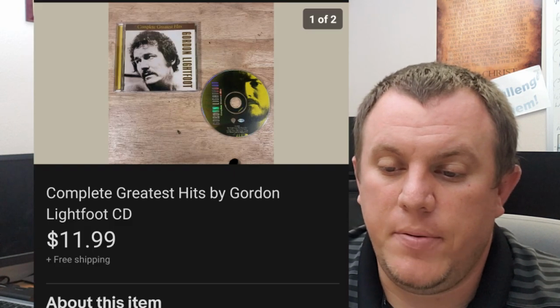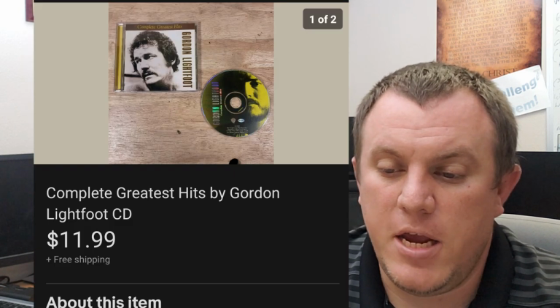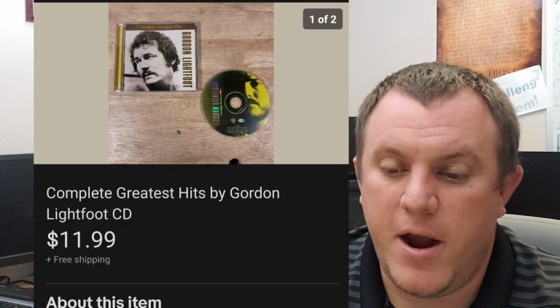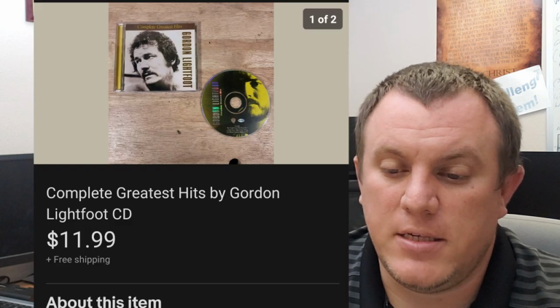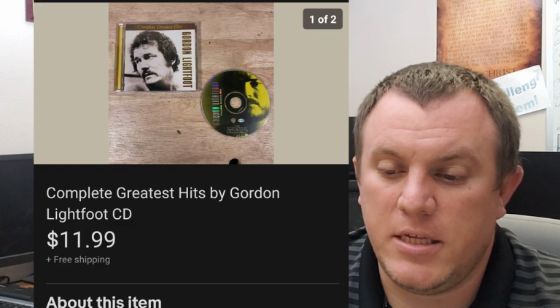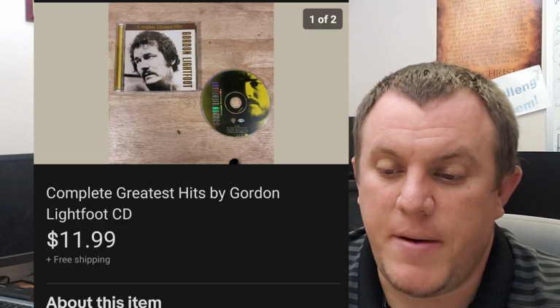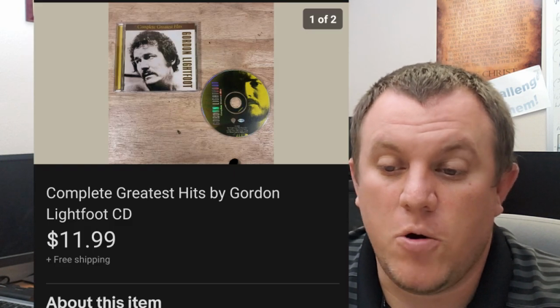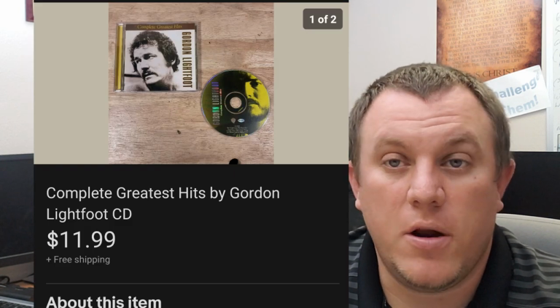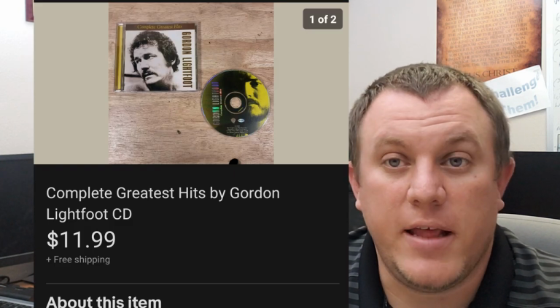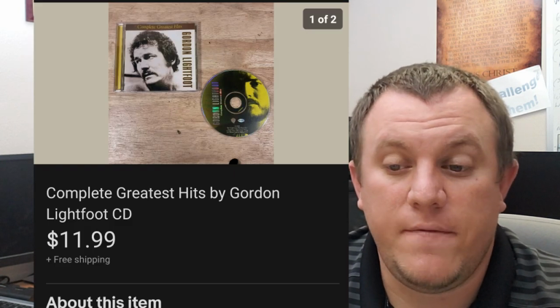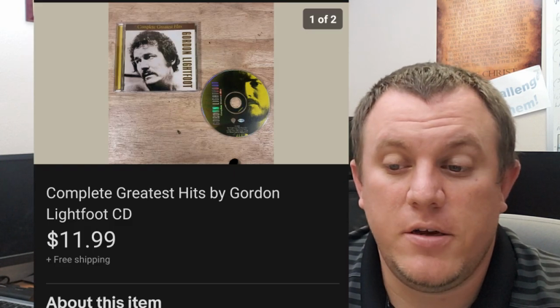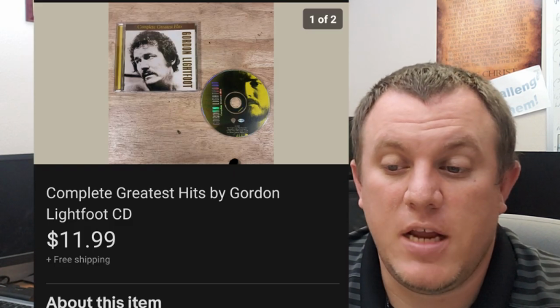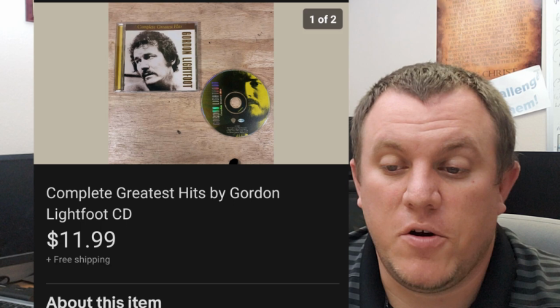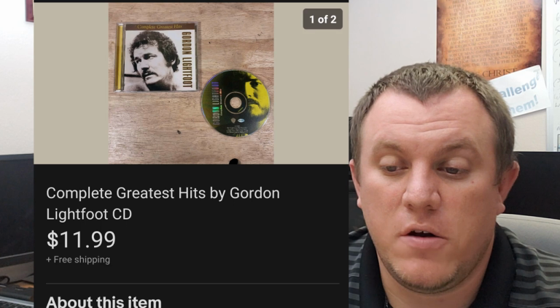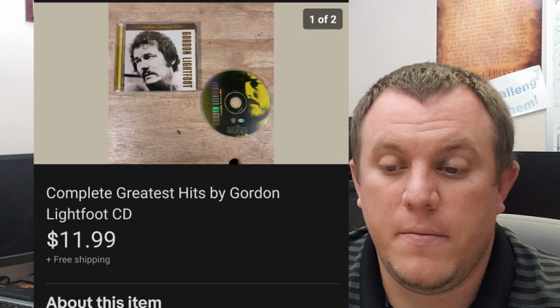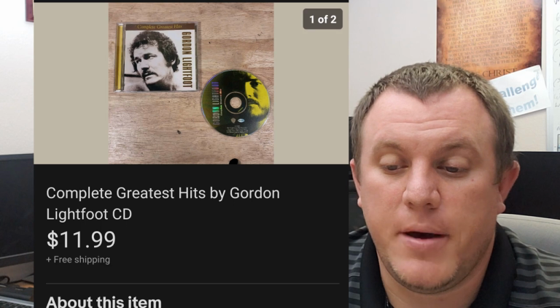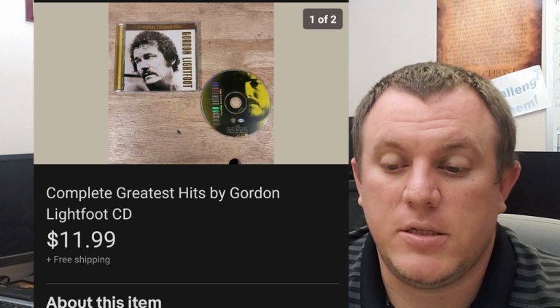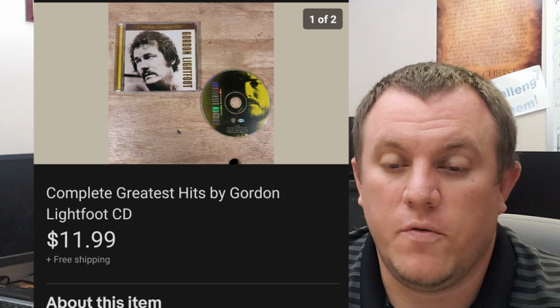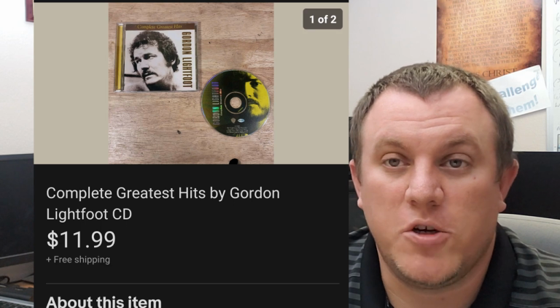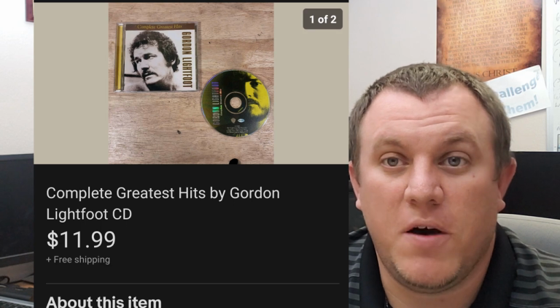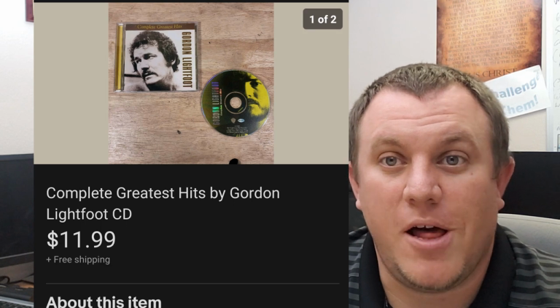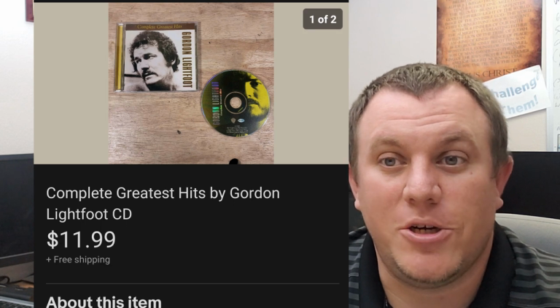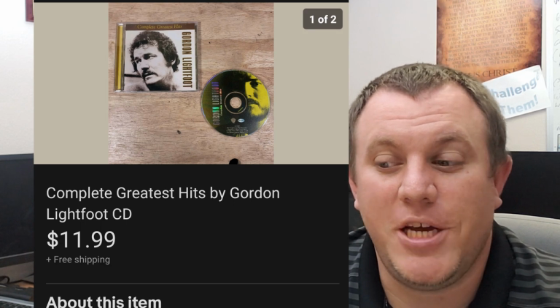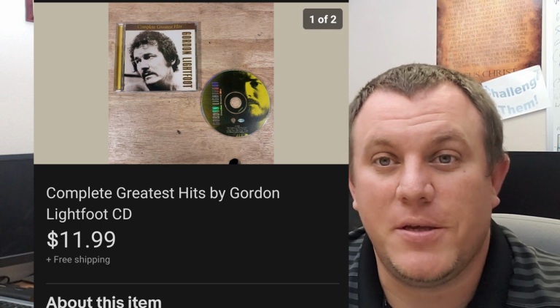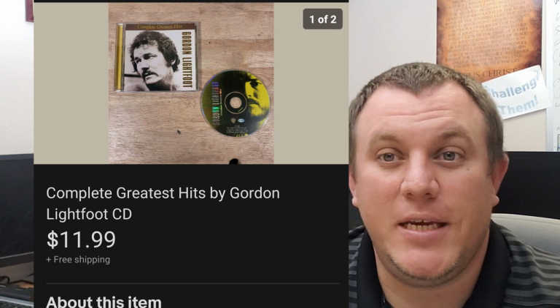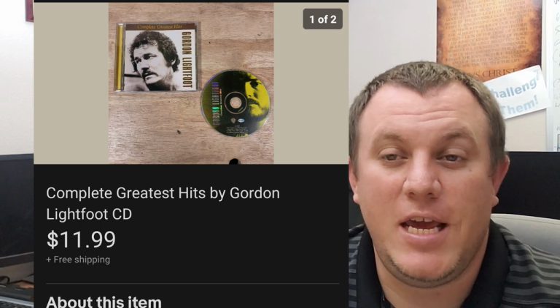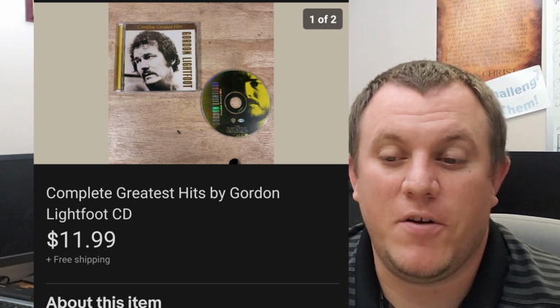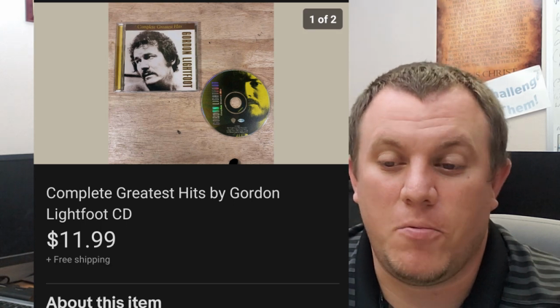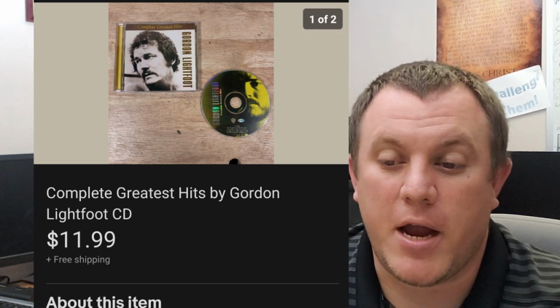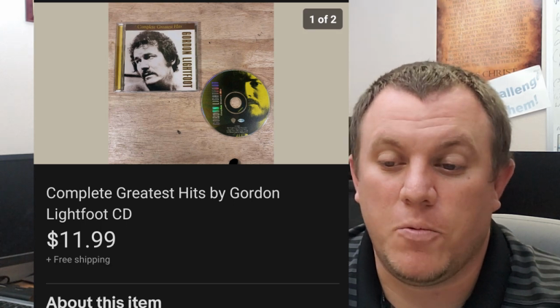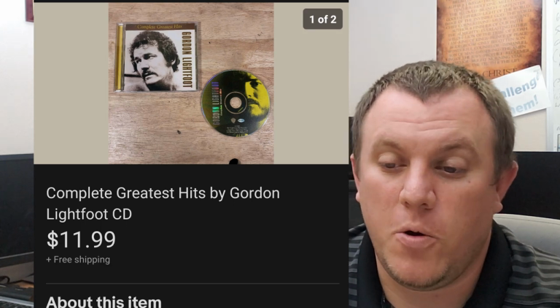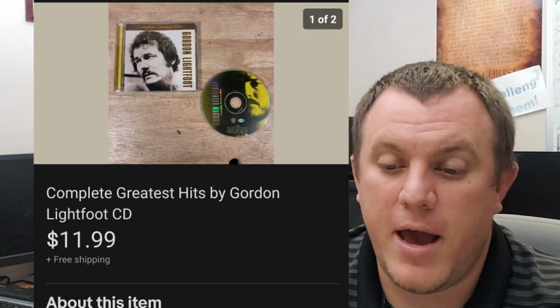Complete Greatest Hits by Gordon Lightfoot — never heard of him, but sold for $12 shipped, the CD from the rock and roll buy.